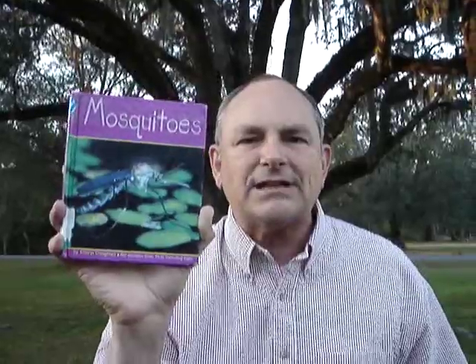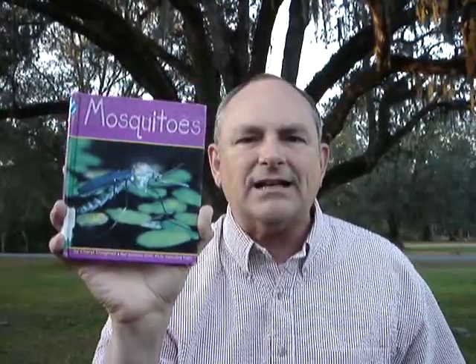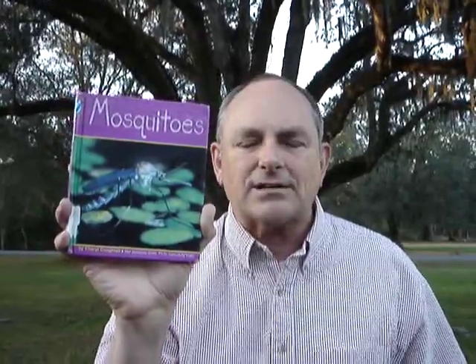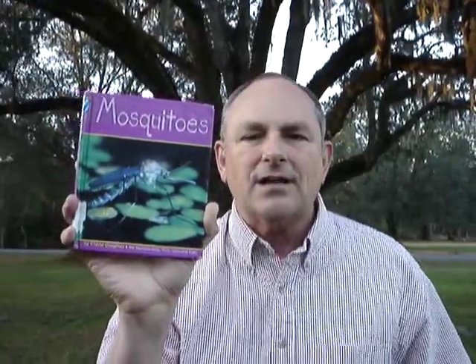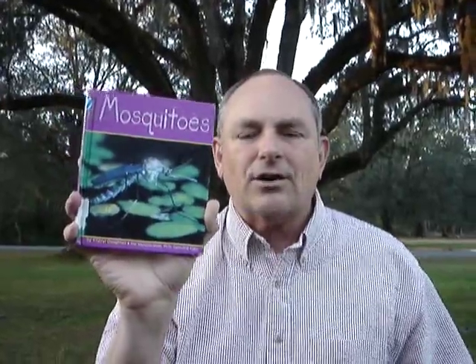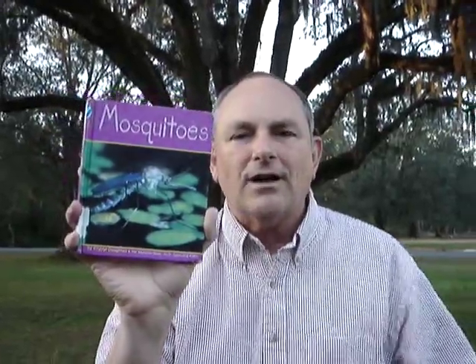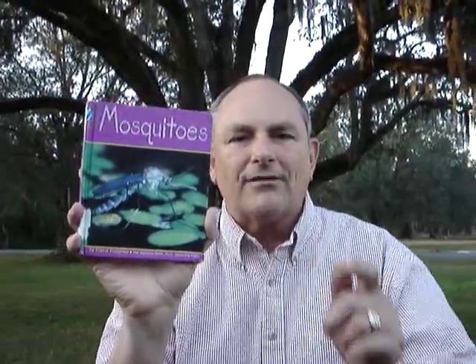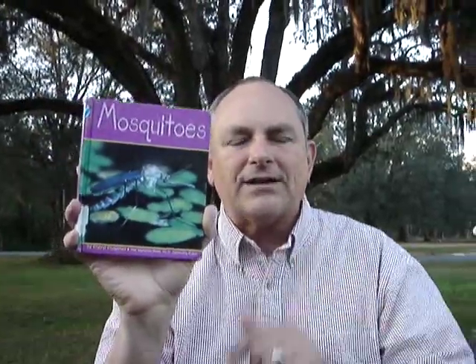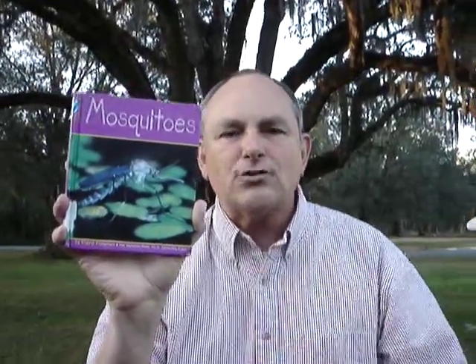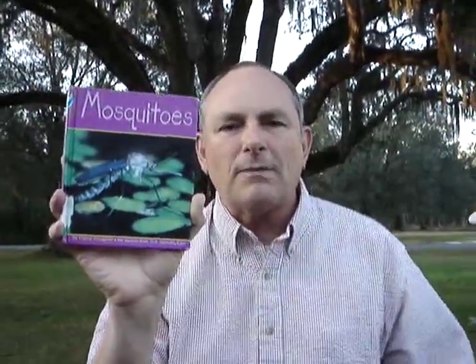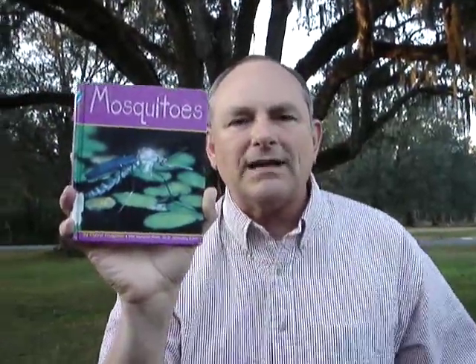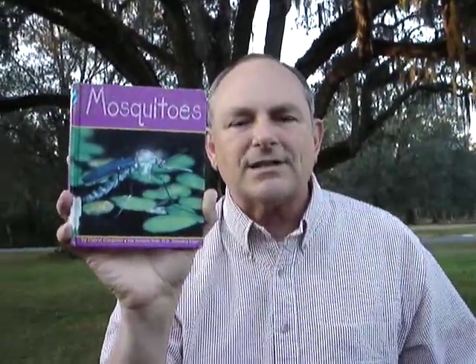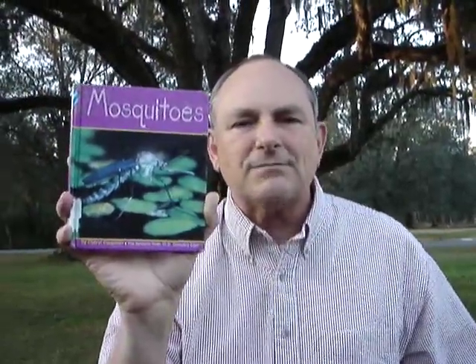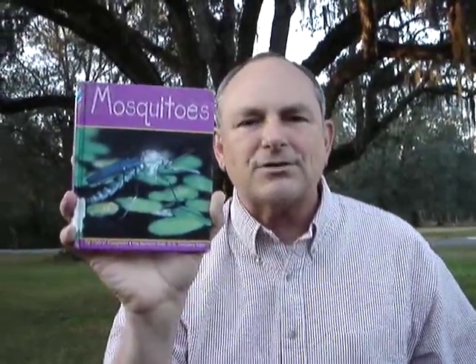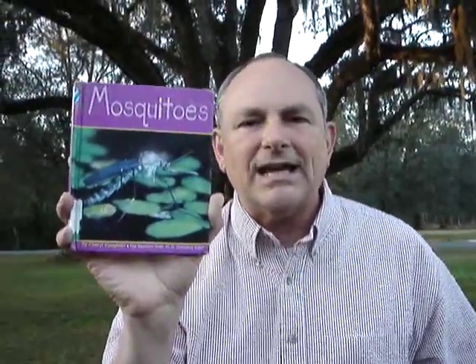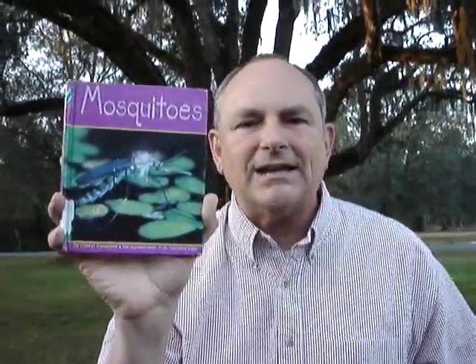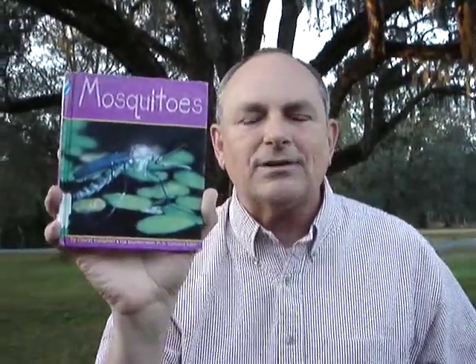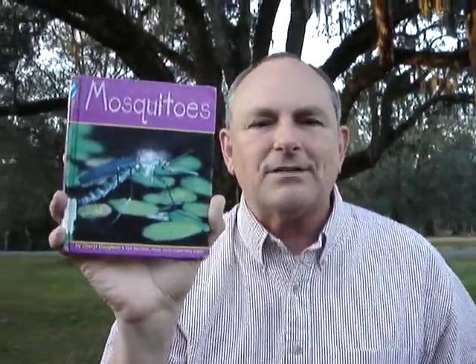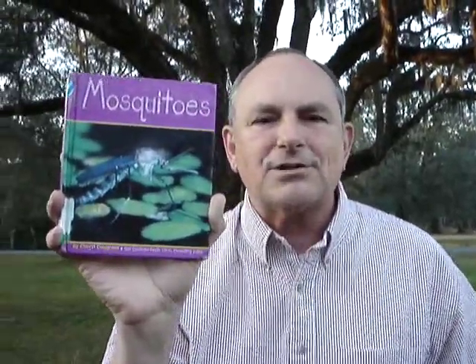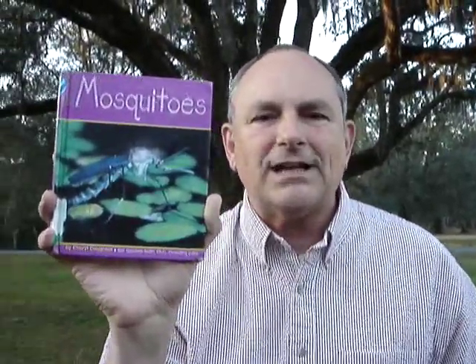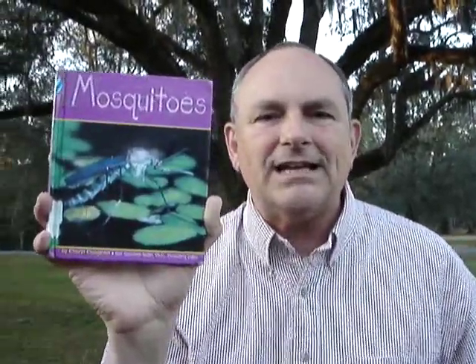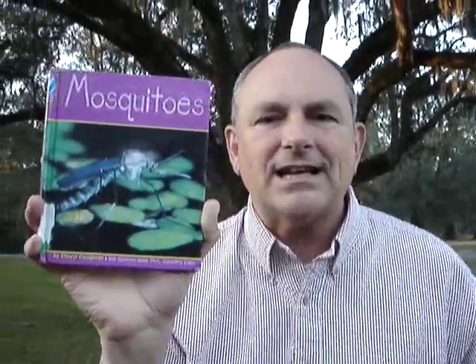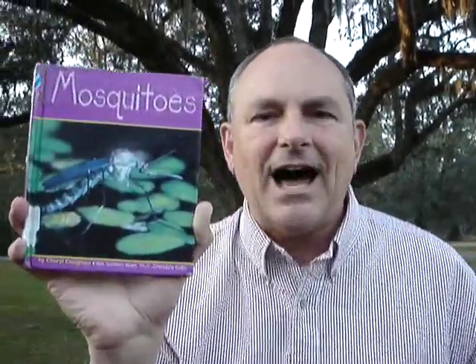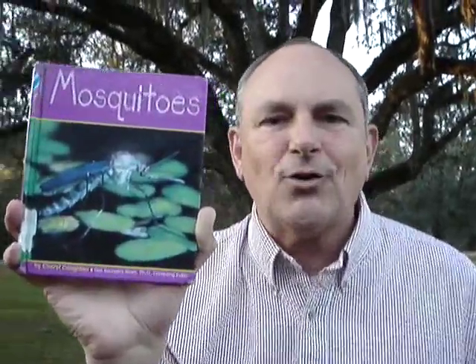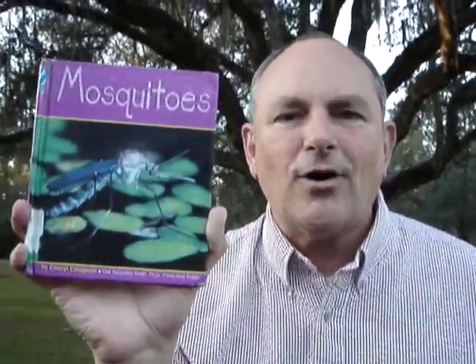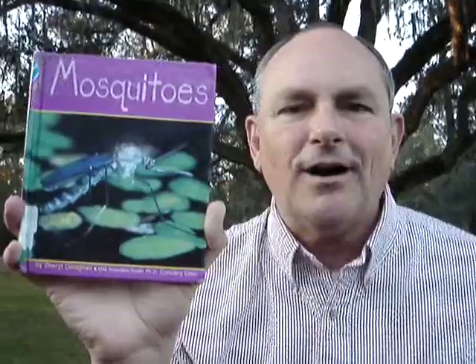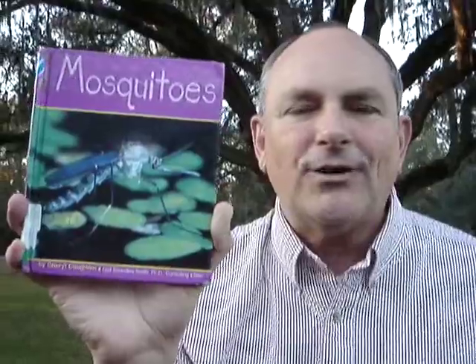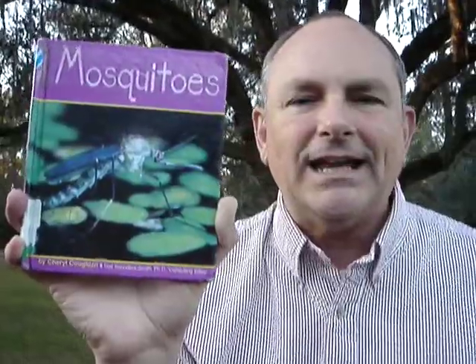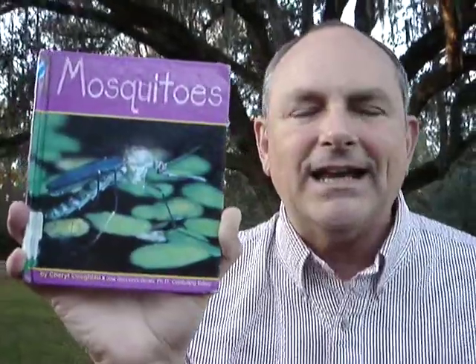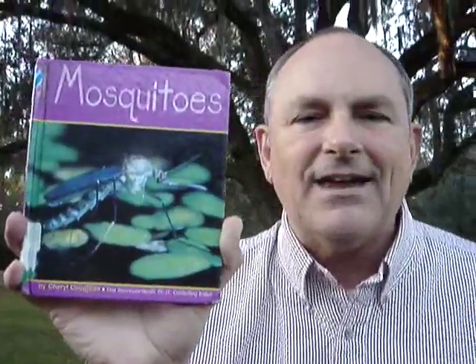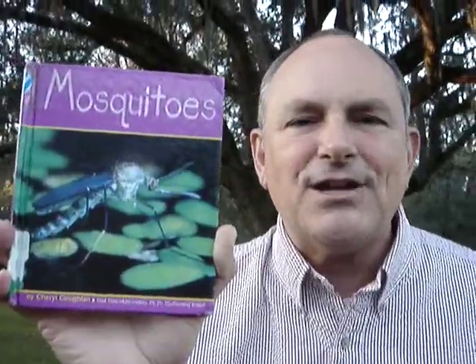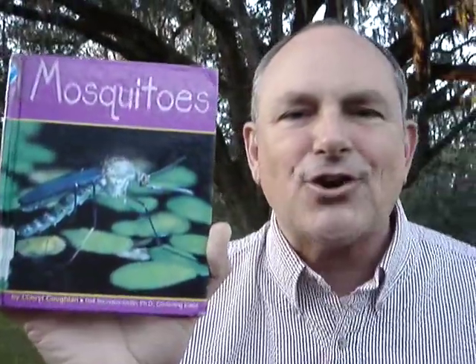Thank you for joining me. This is Mr. Dean with another Mr. Dean's Outdoor Reading Adventures.